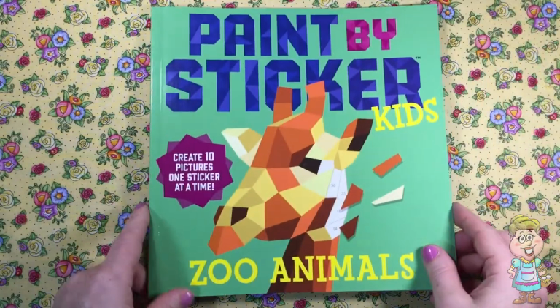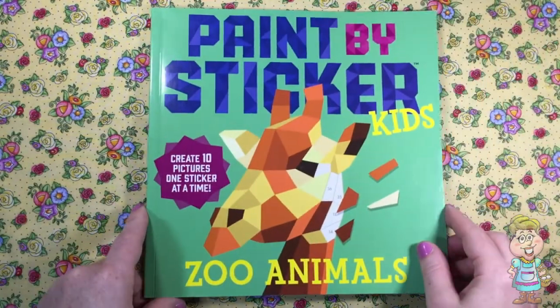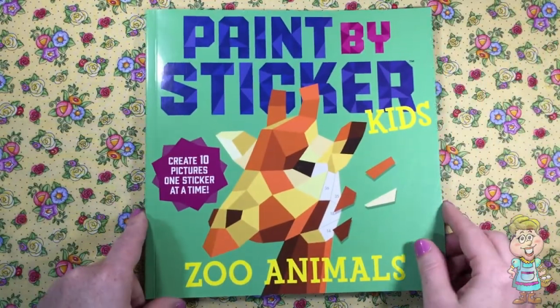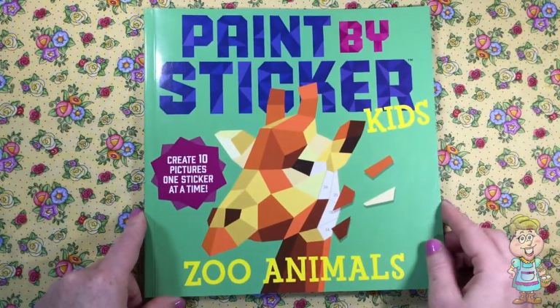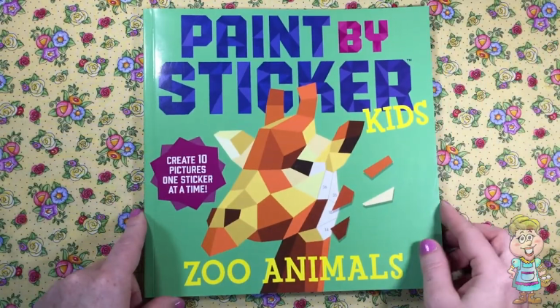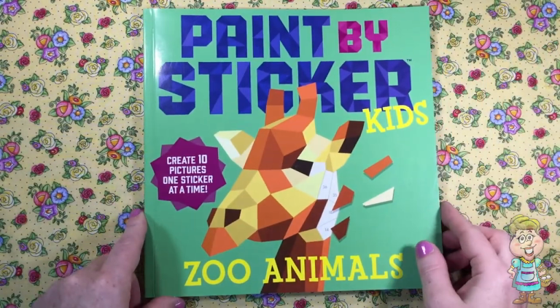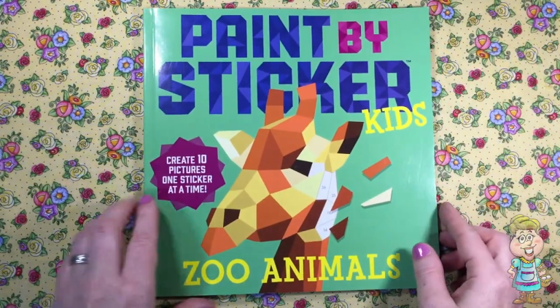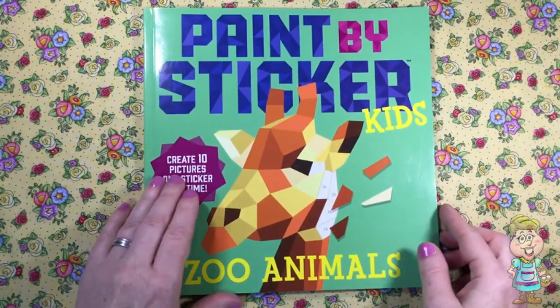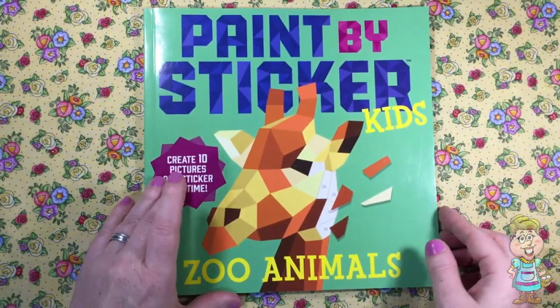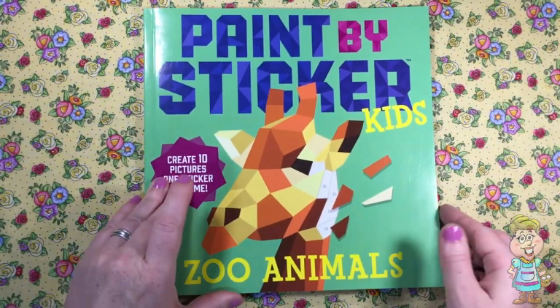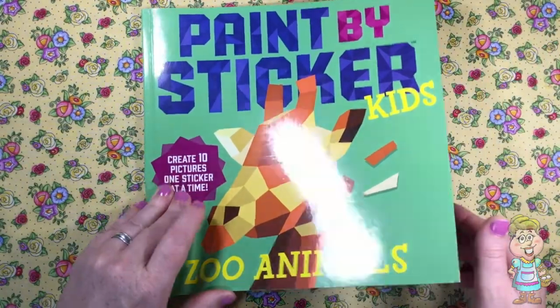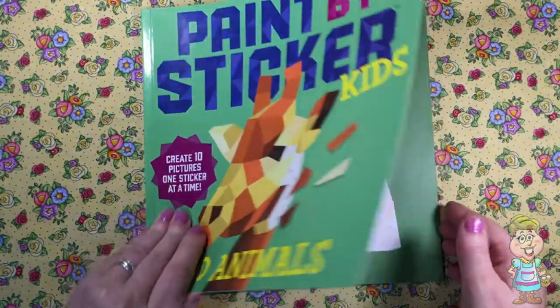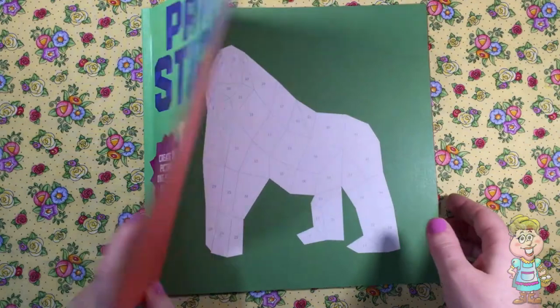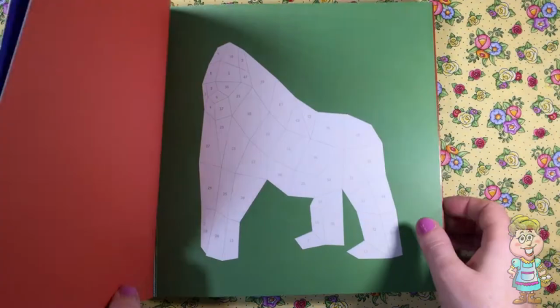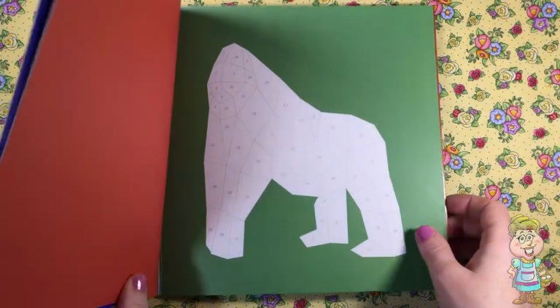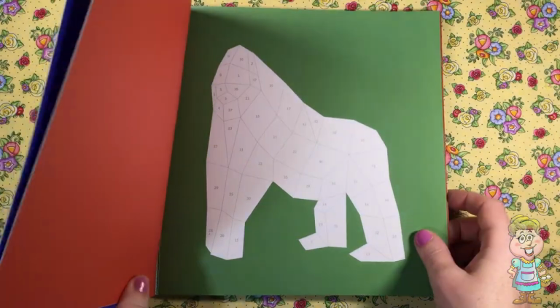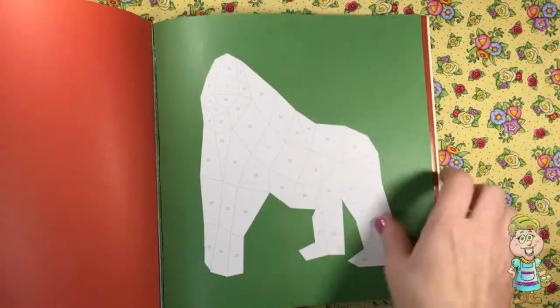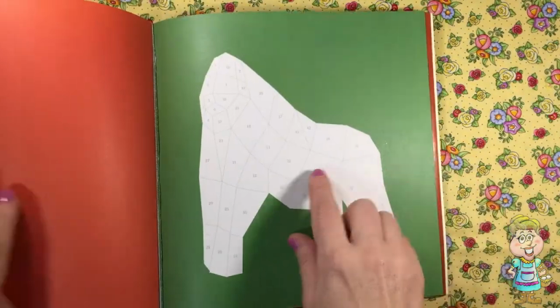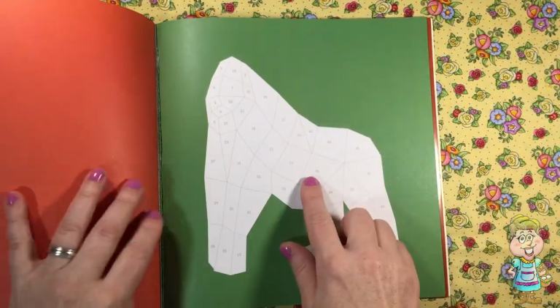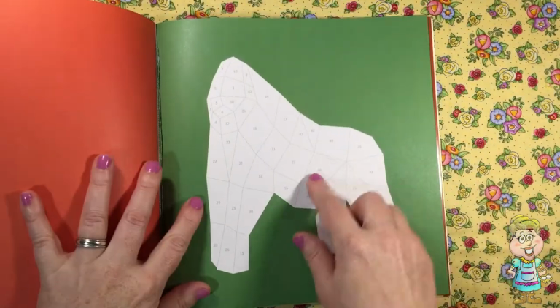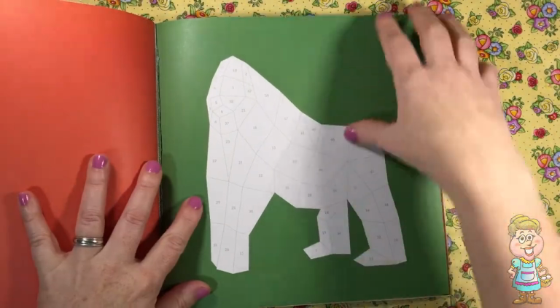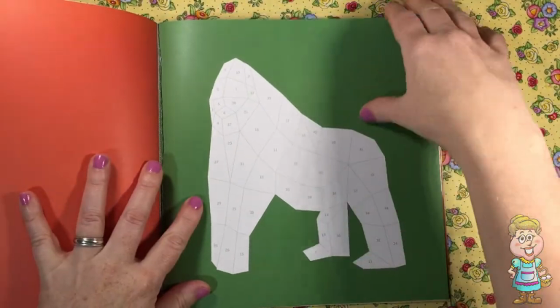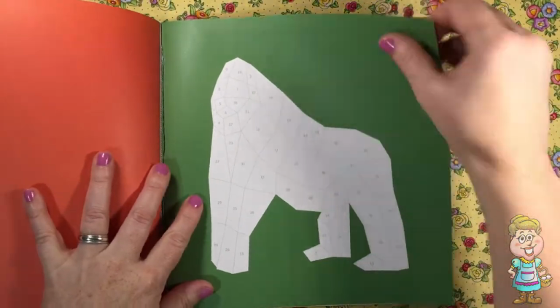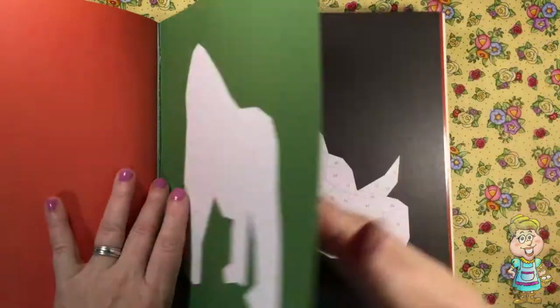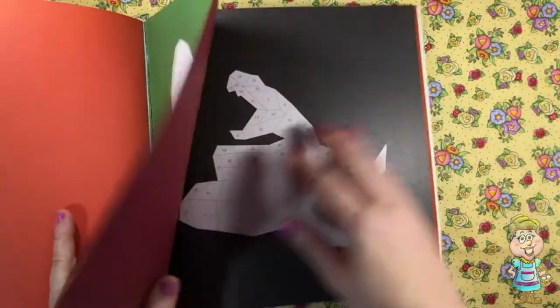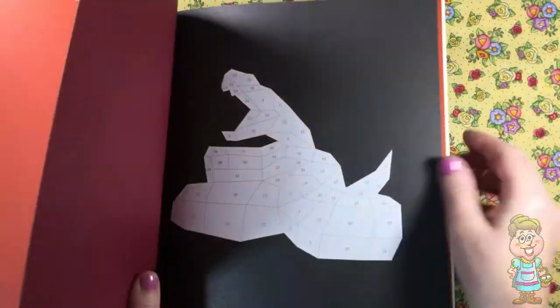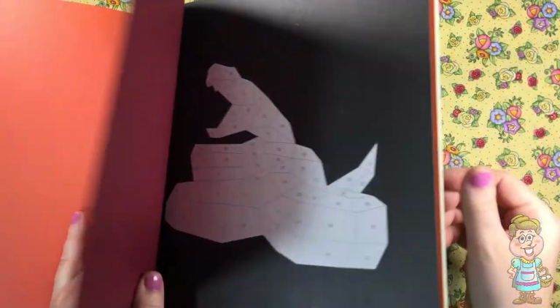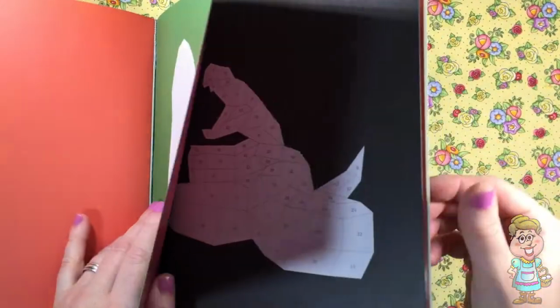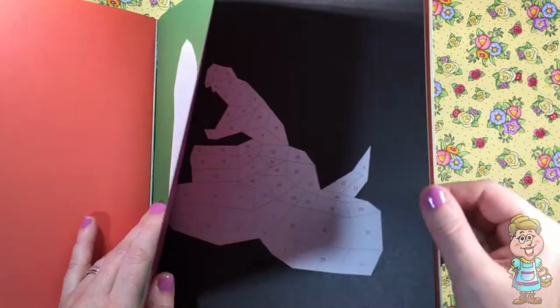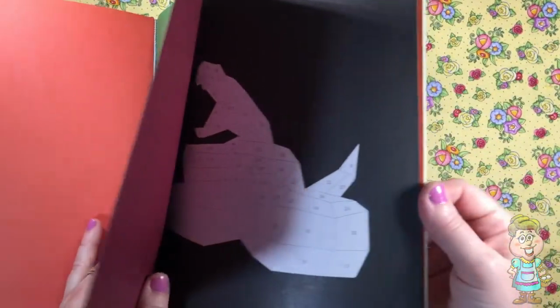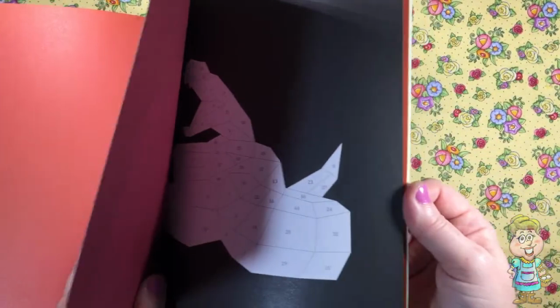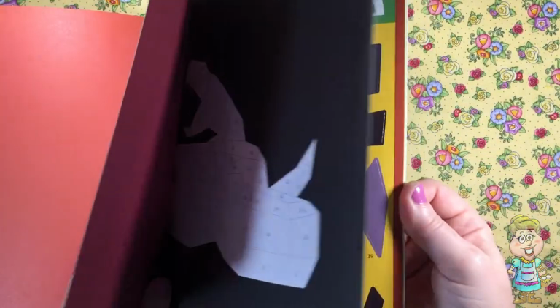Today we're going to do one of these paint-by-sticker pages. We'll do this gorilla. Let's see how many stickers it has.